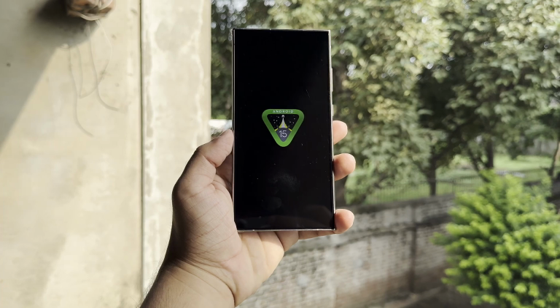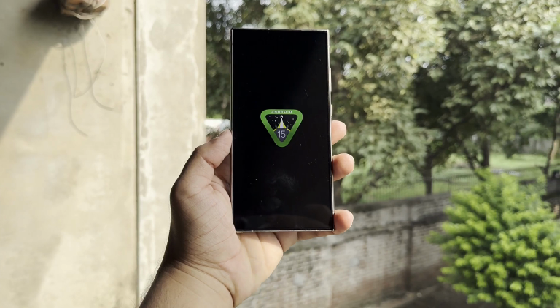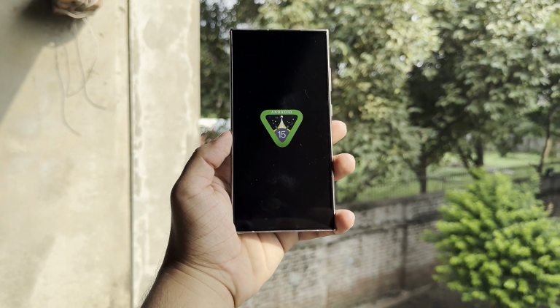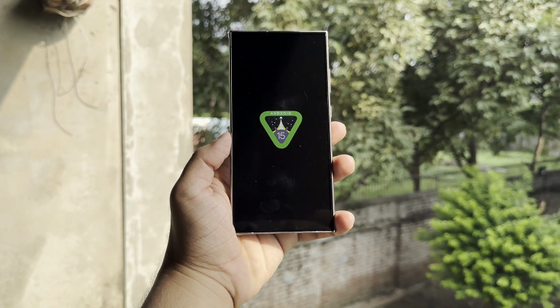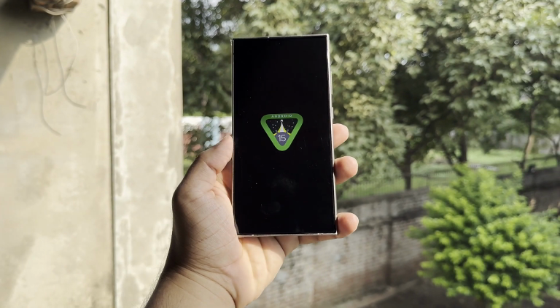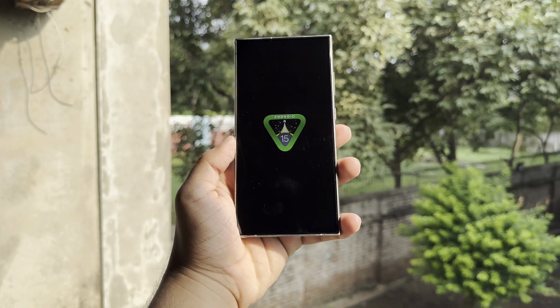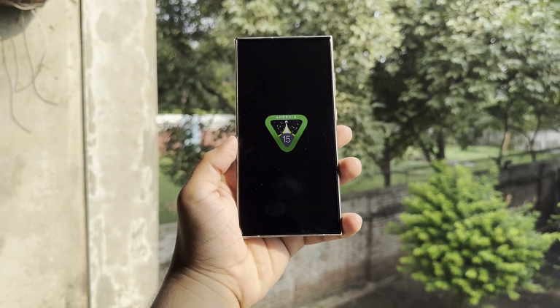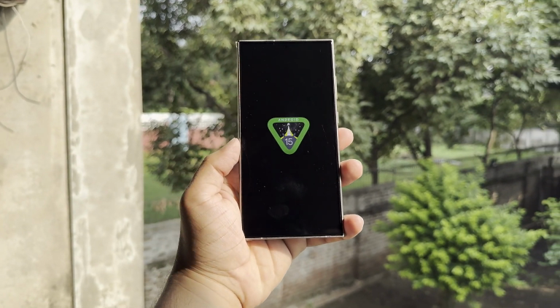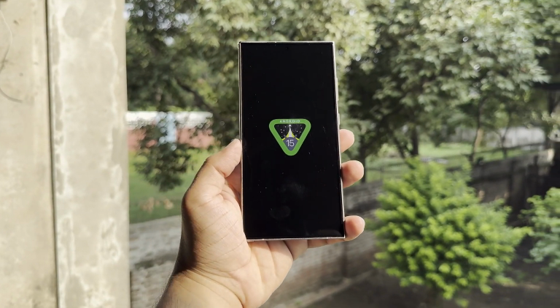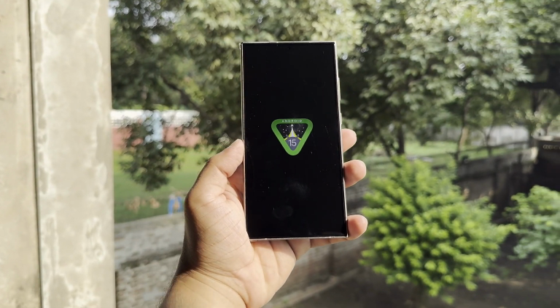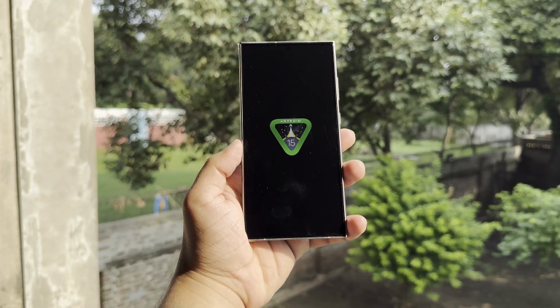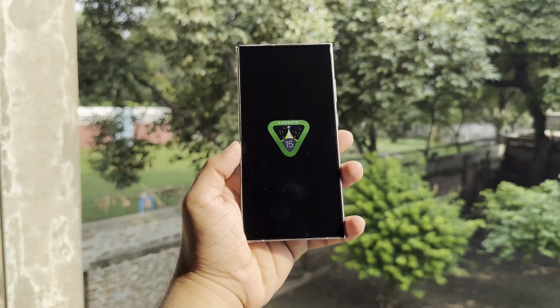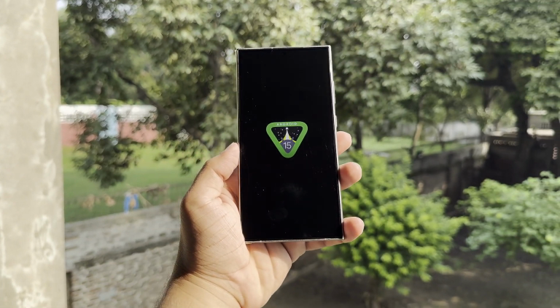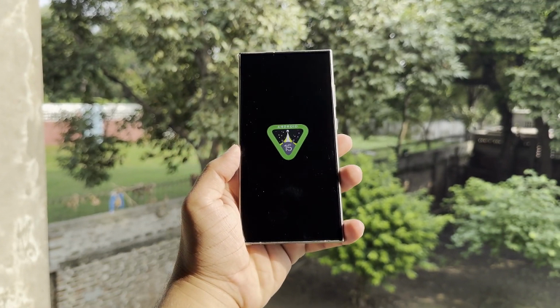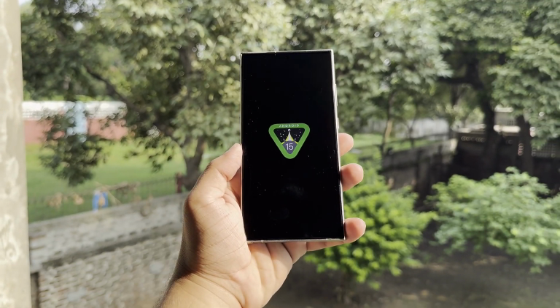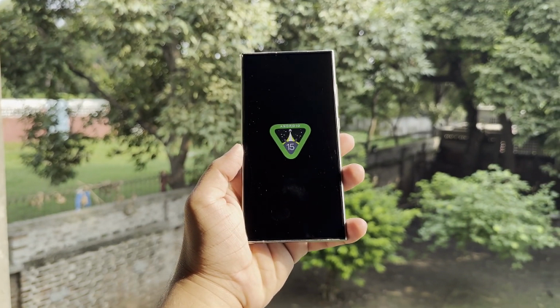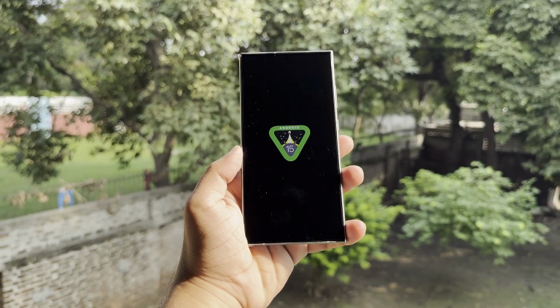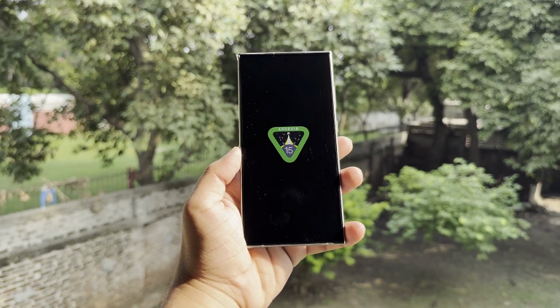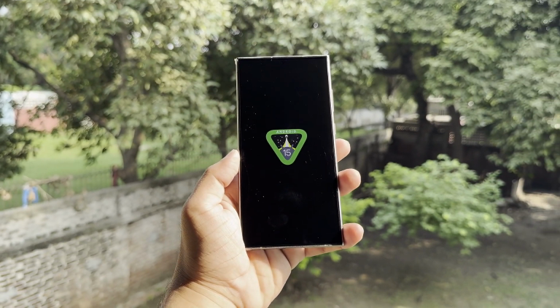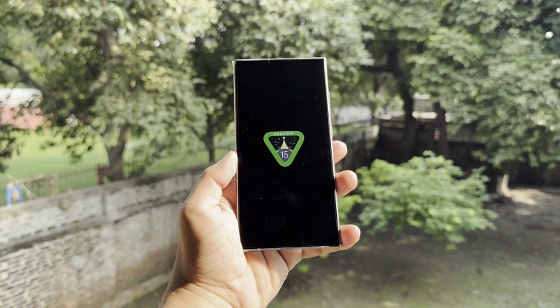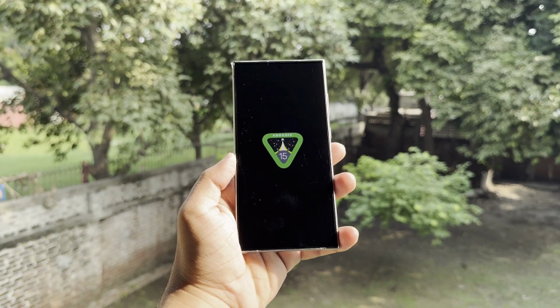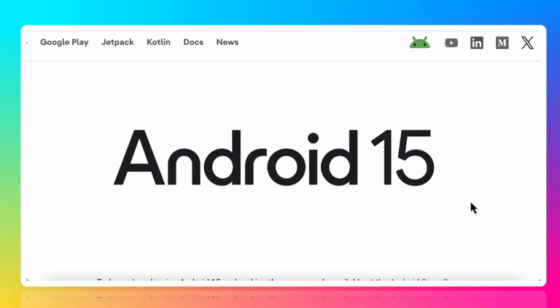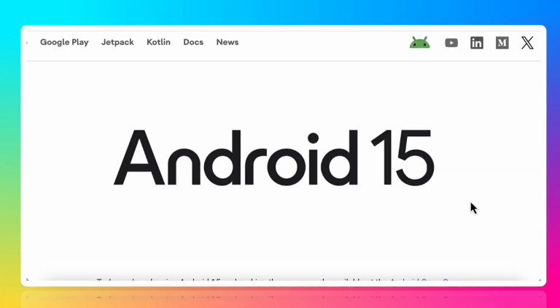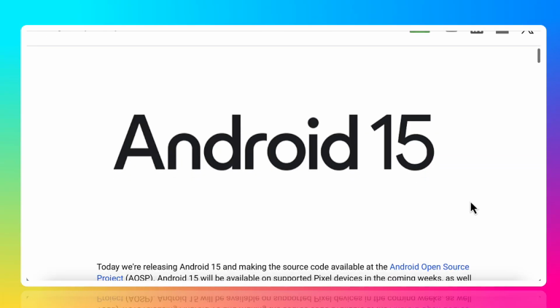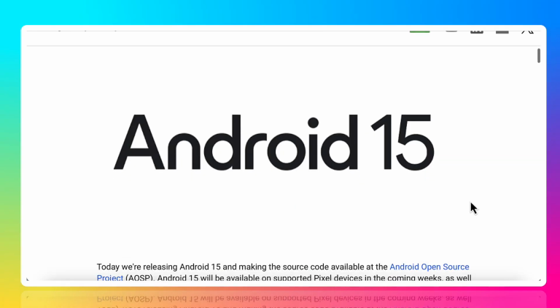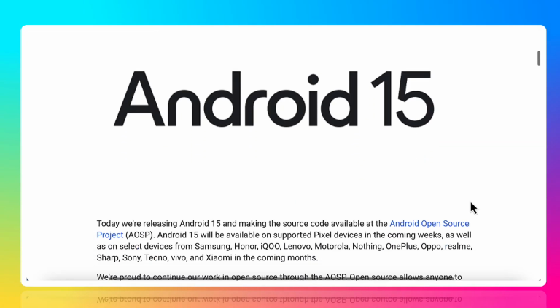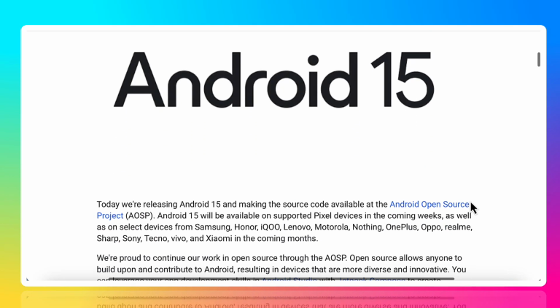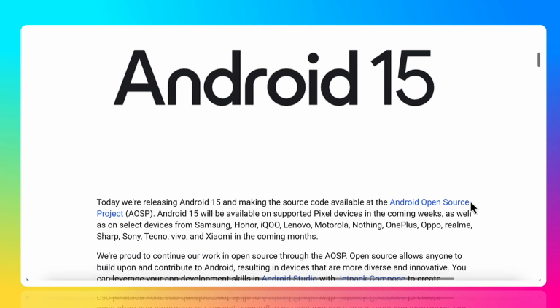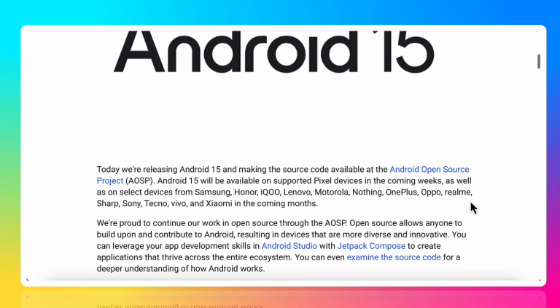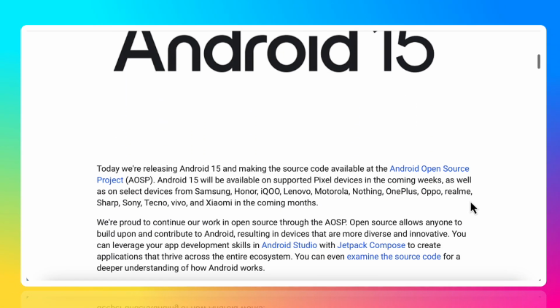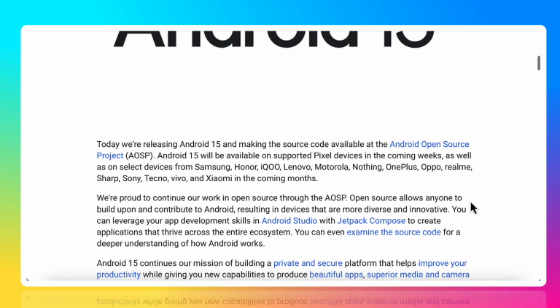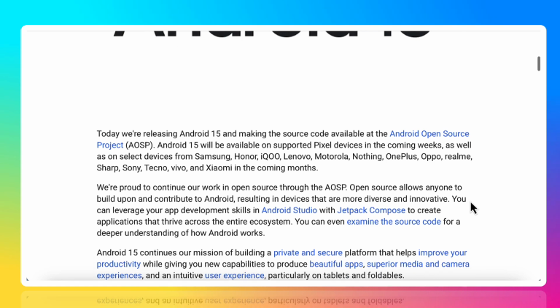Google just released Android 15 to AOSP, which means it's now available for other companies to use and customize for their devices.